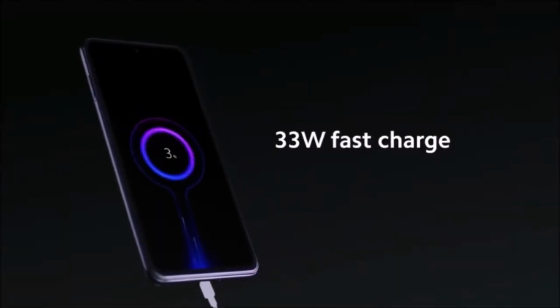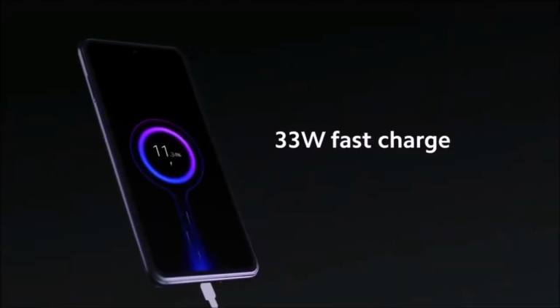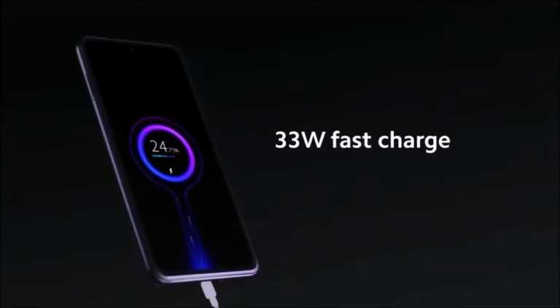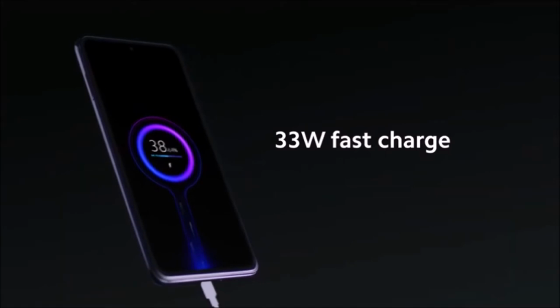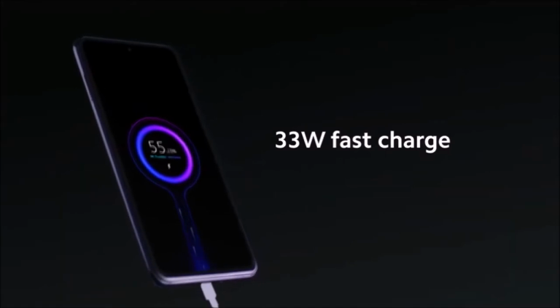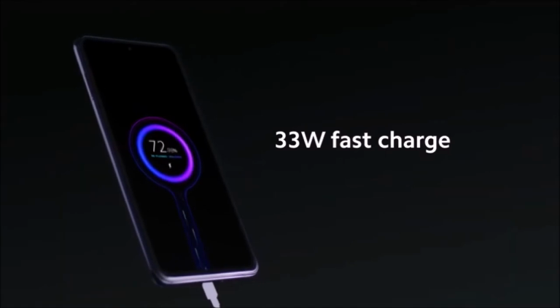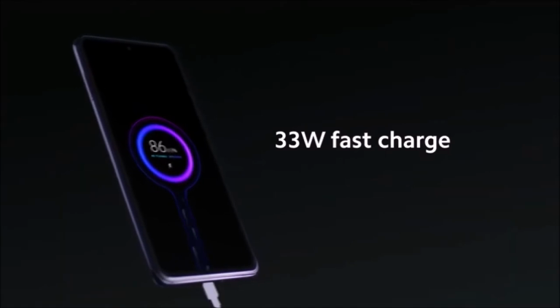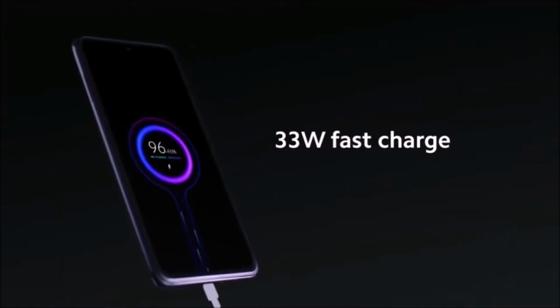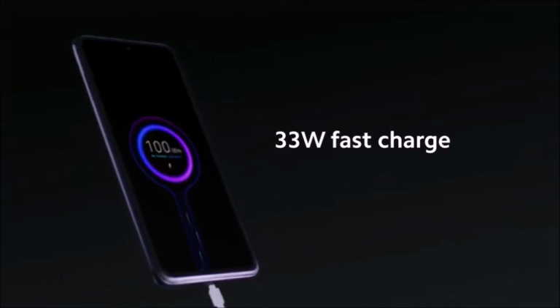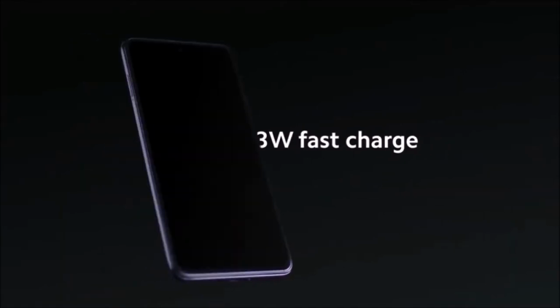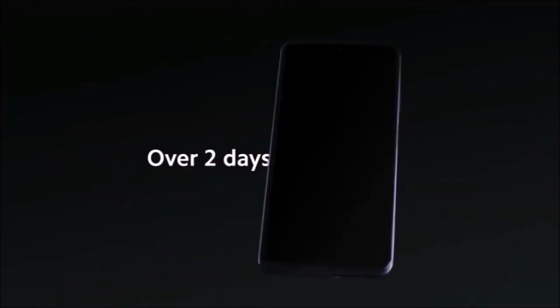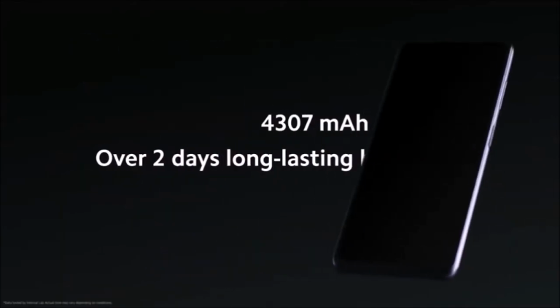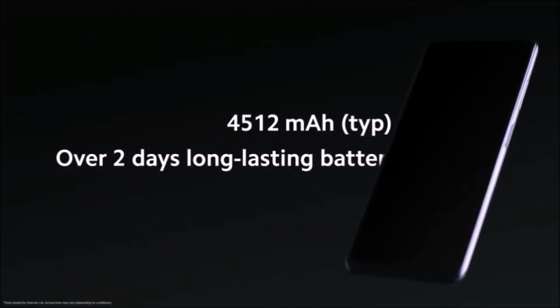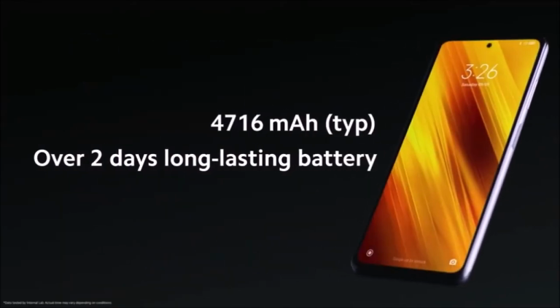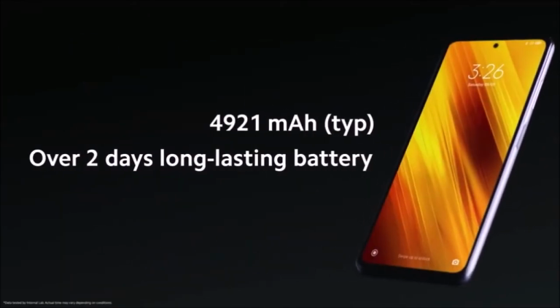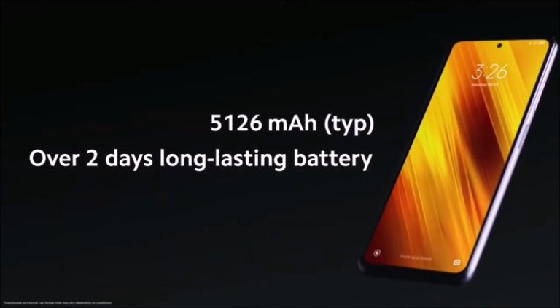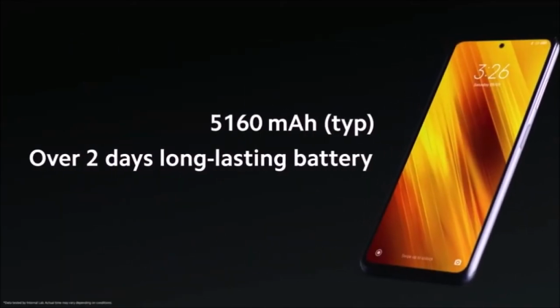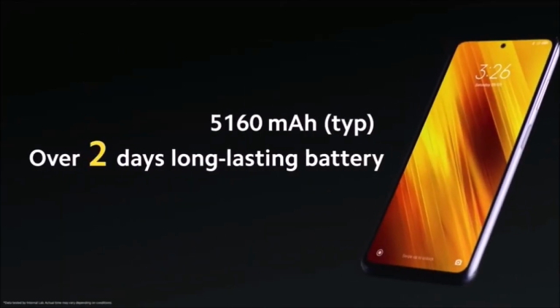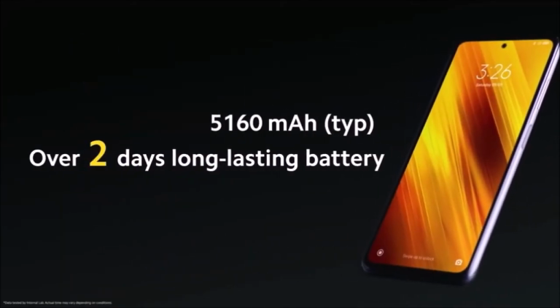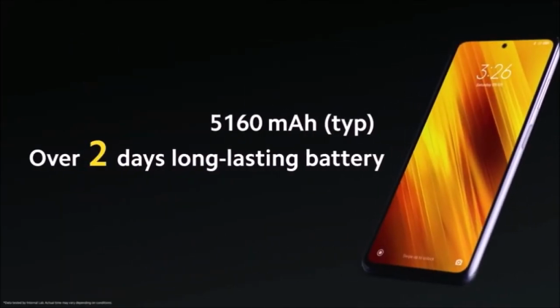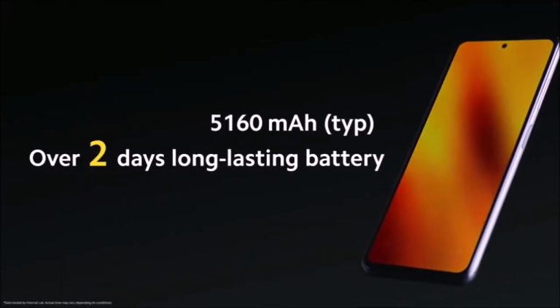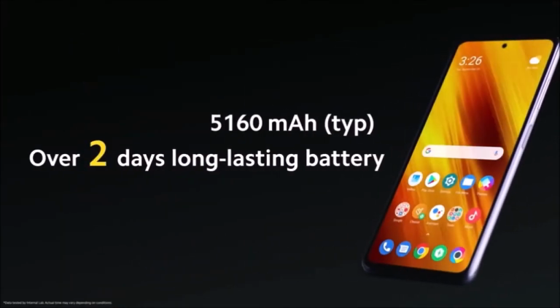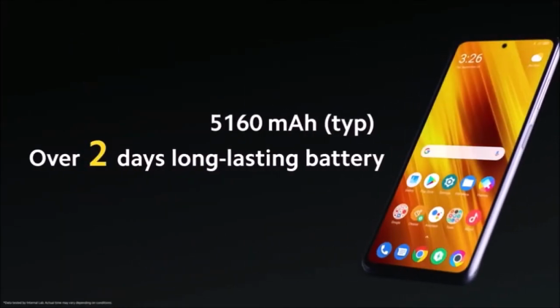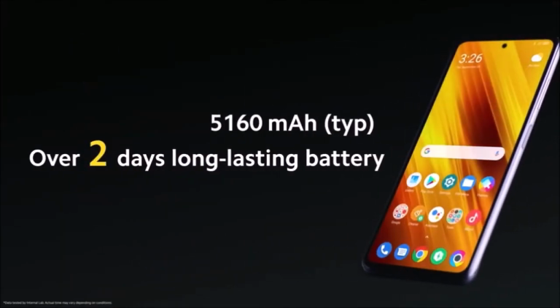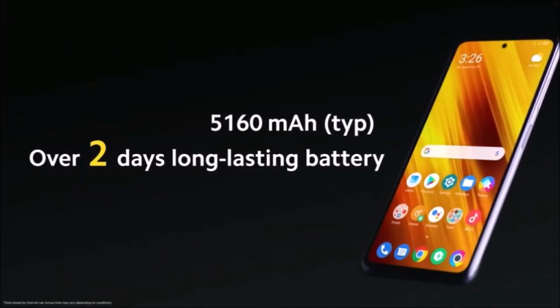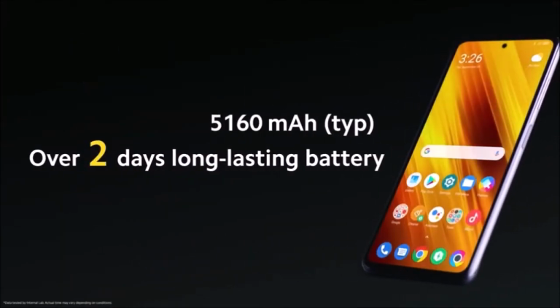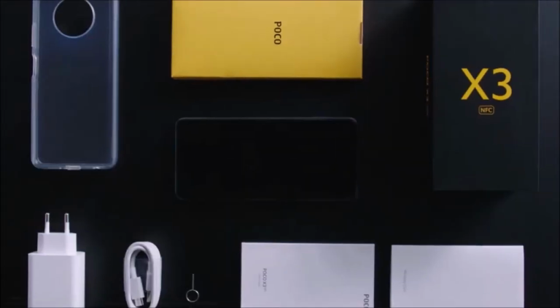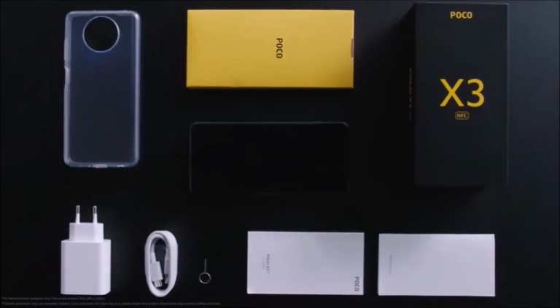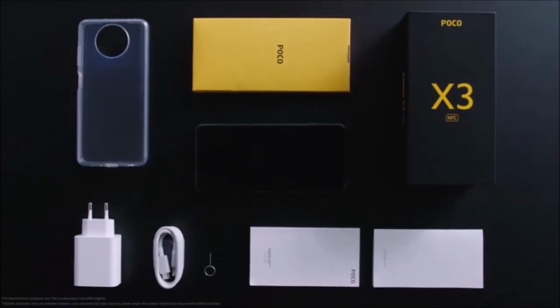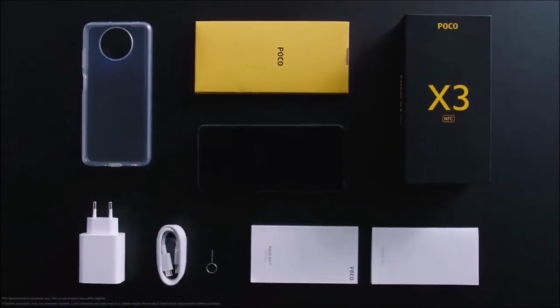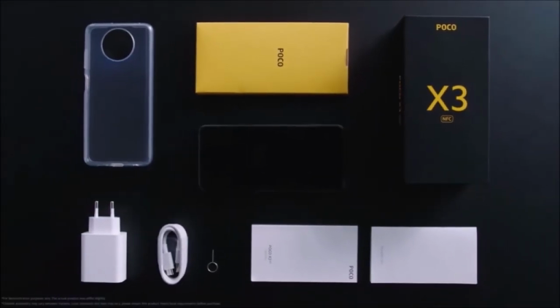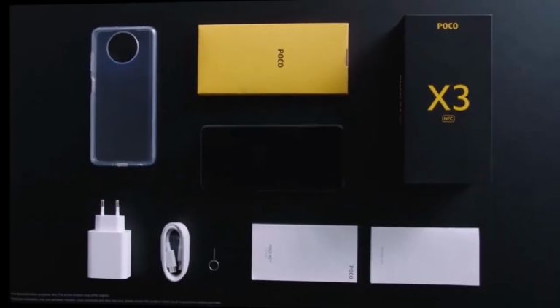If your budget cannot extend beyond $250, then the Xiaomi Poco X3 NFC should be at the top of your shortlist.